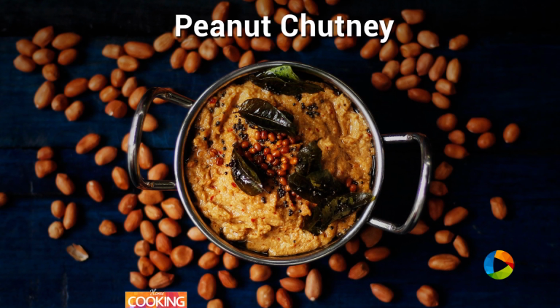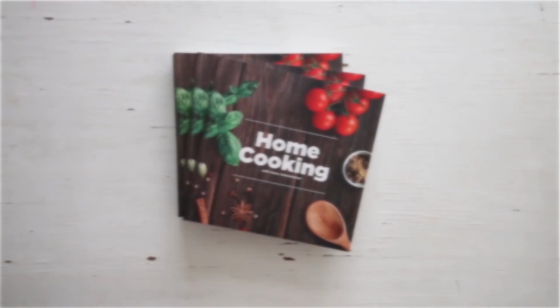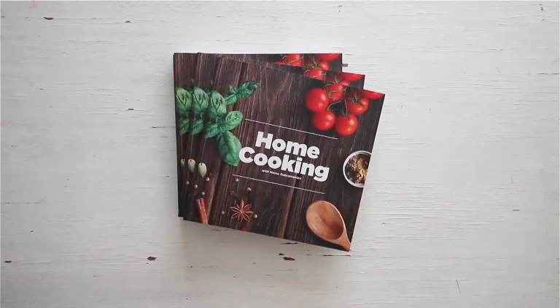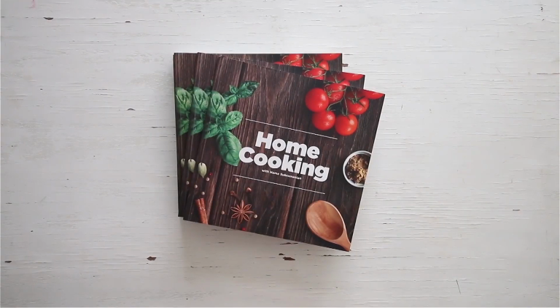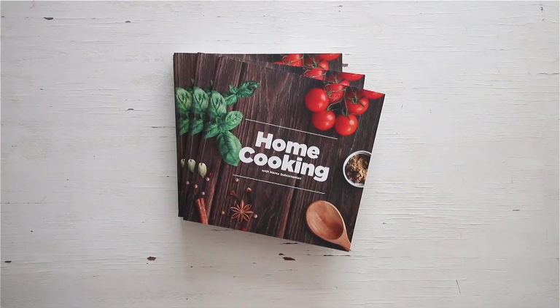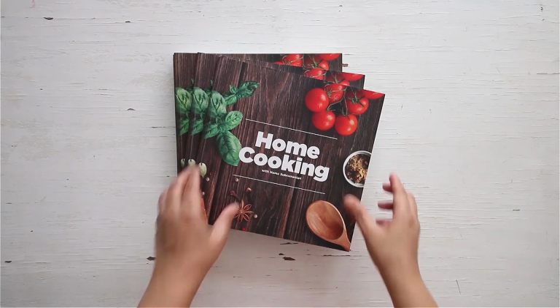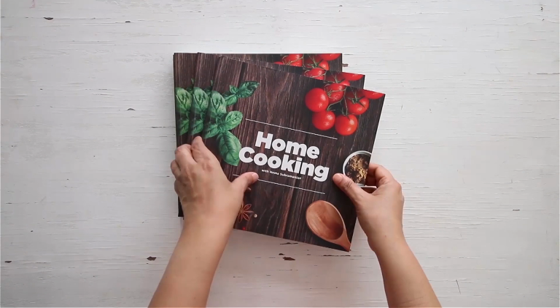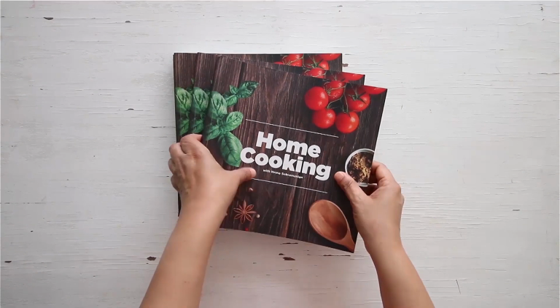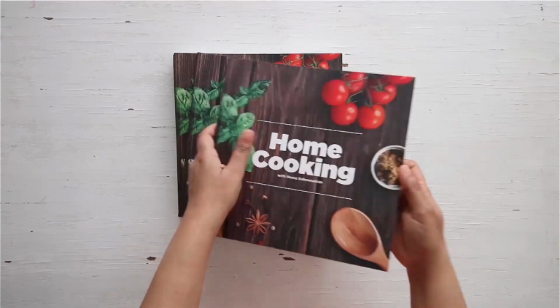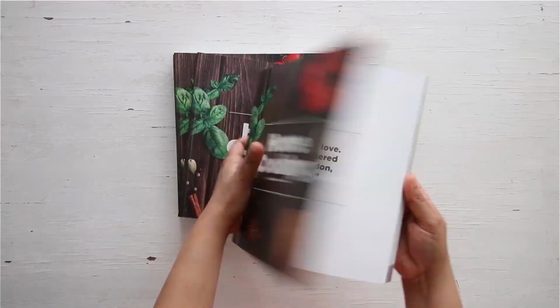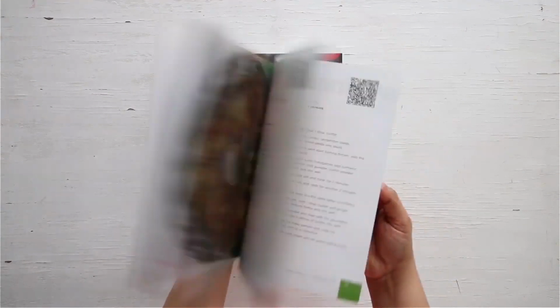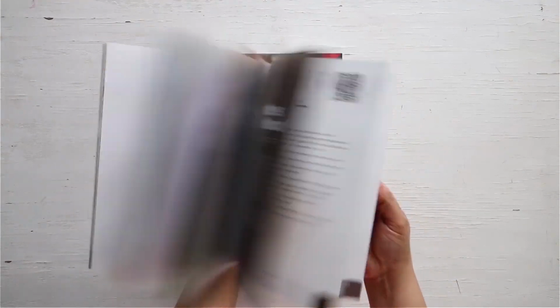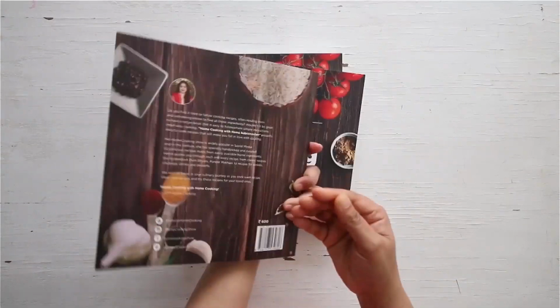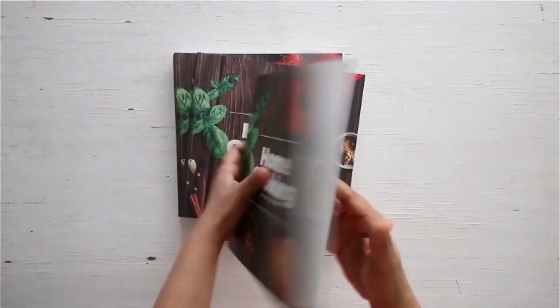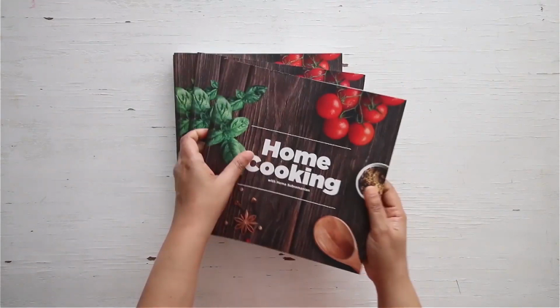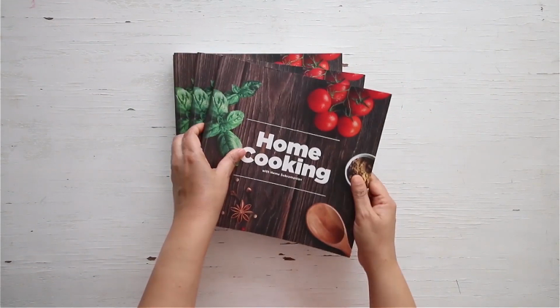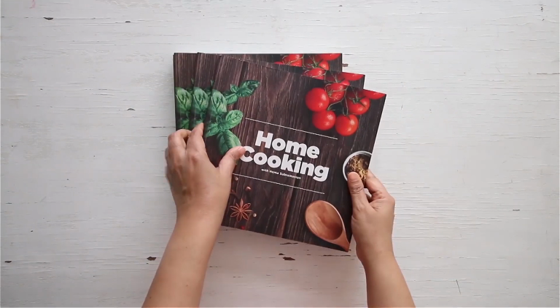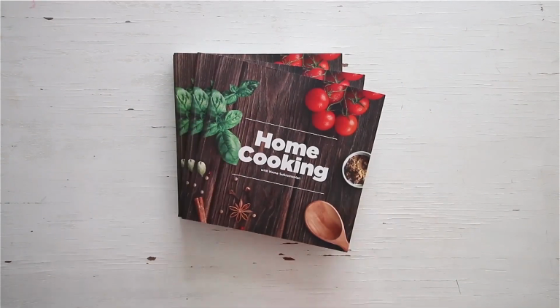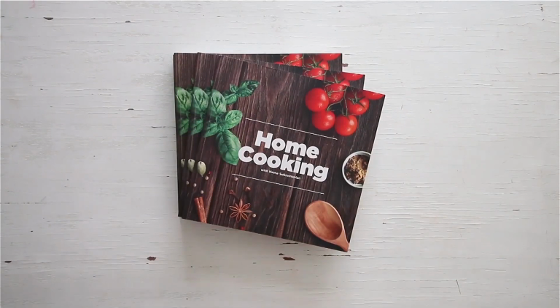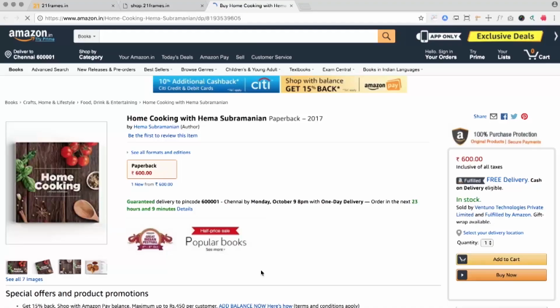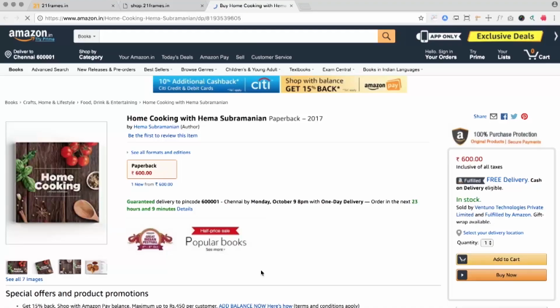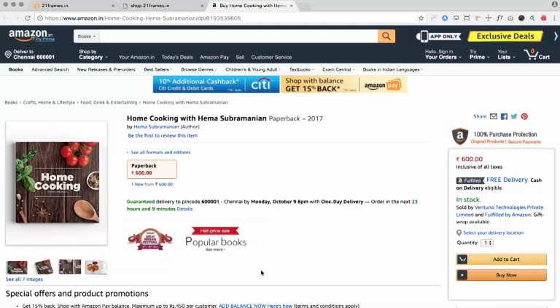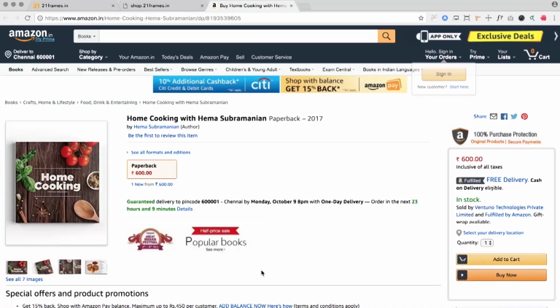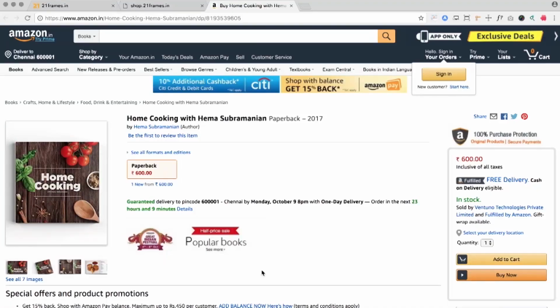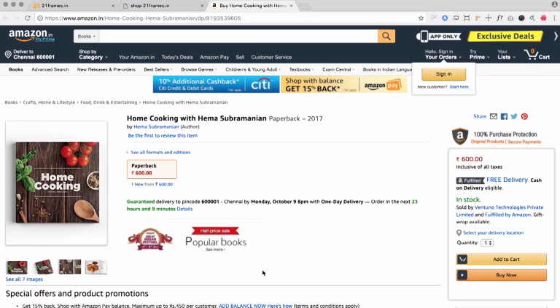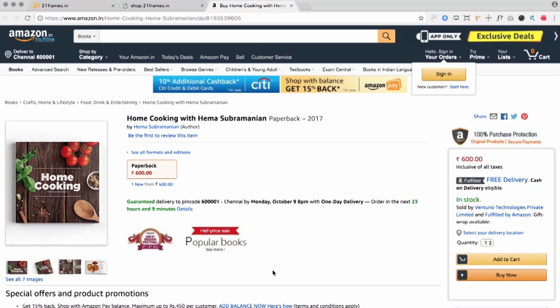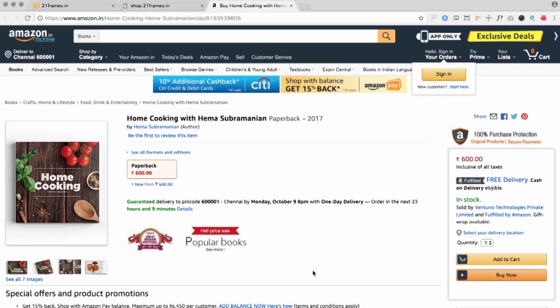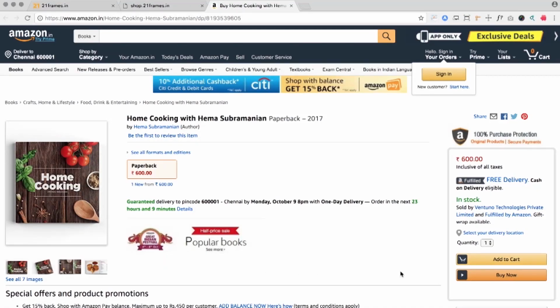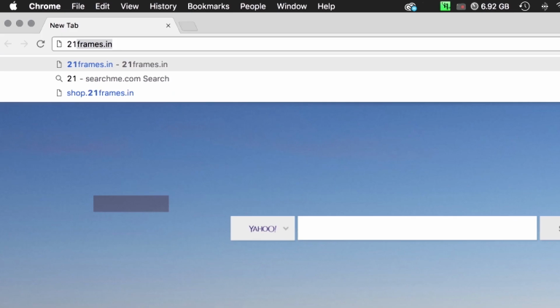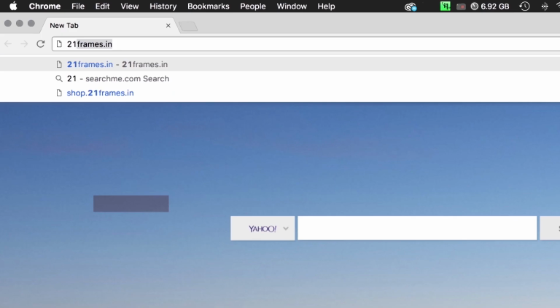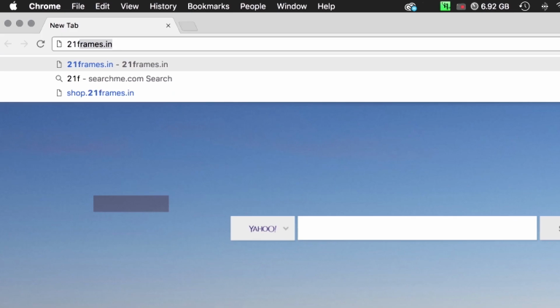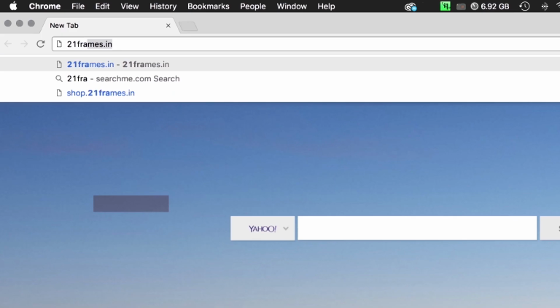You can get a copy of our first edition of the Home Cooking book on Amazon and 21strain.